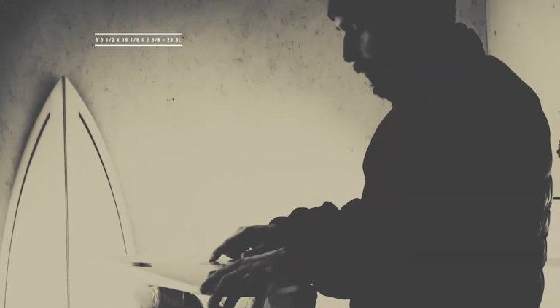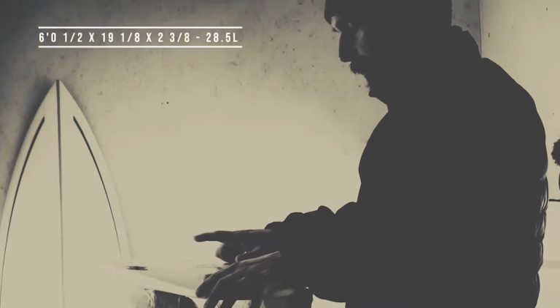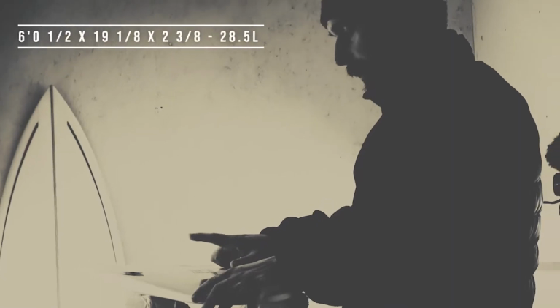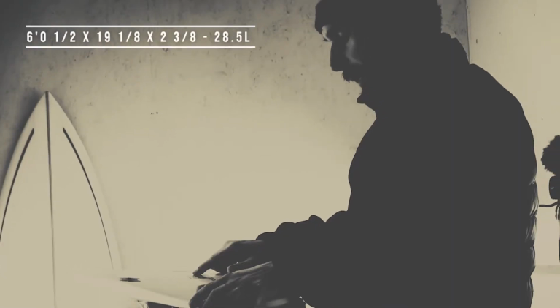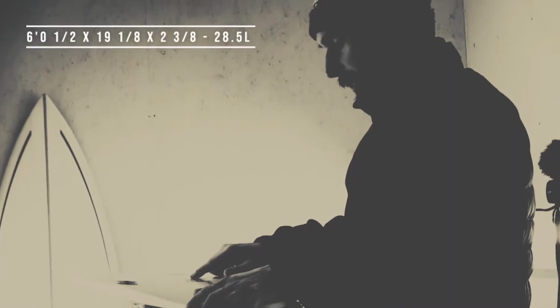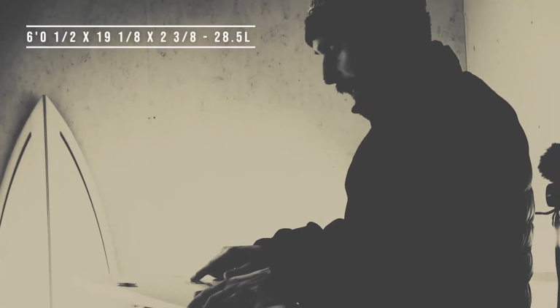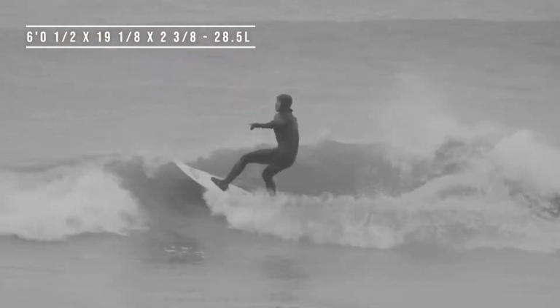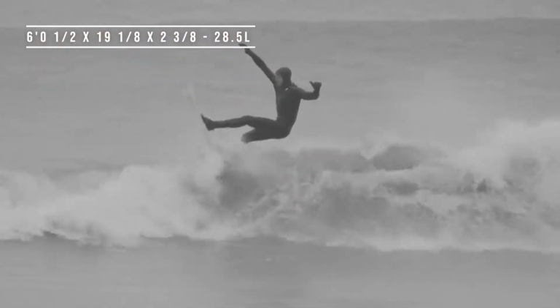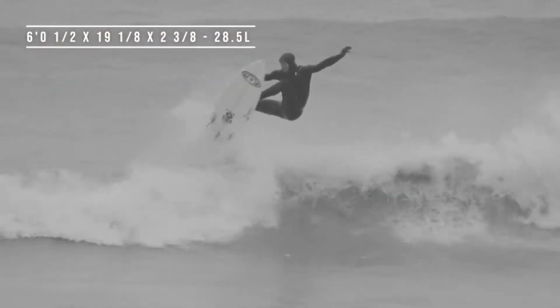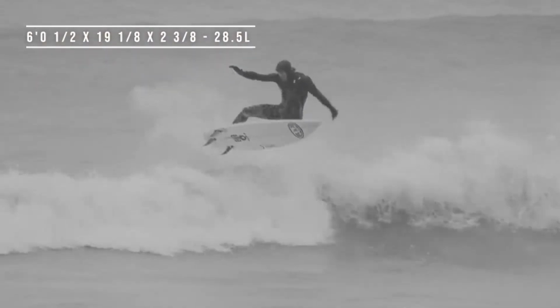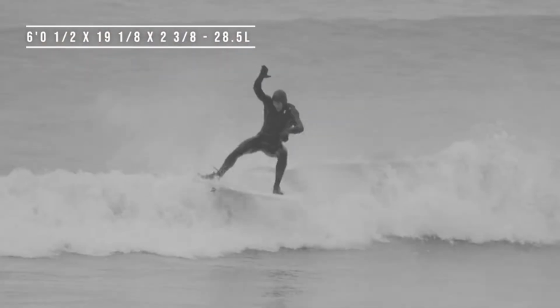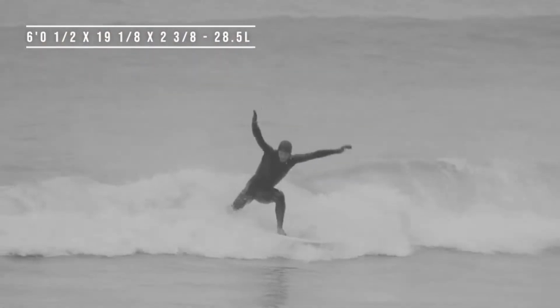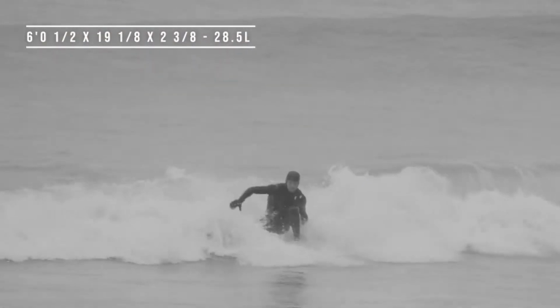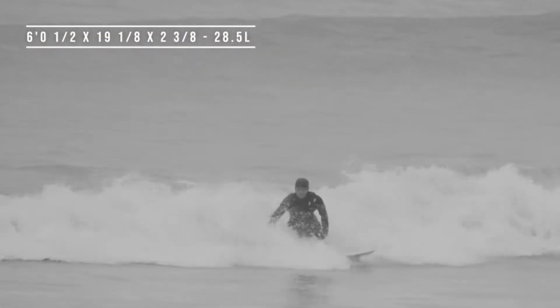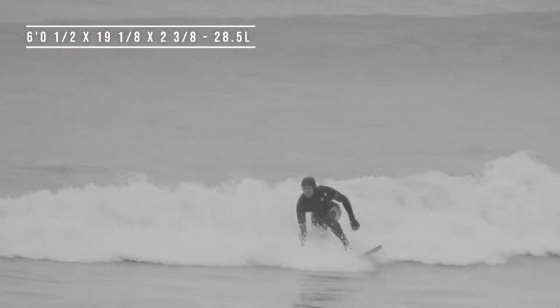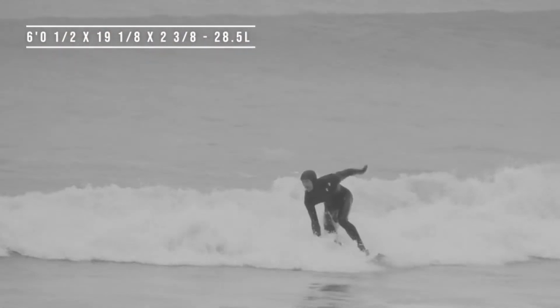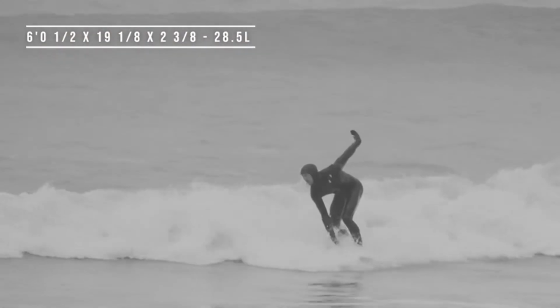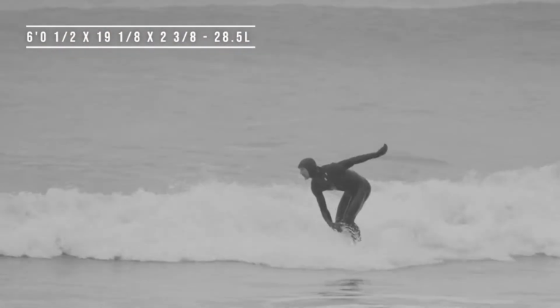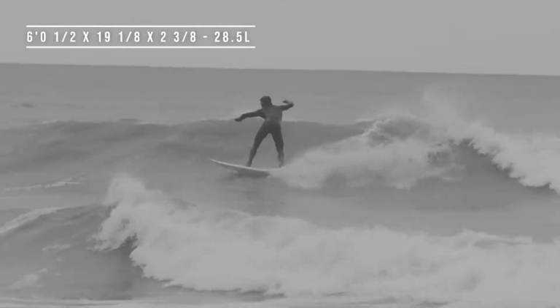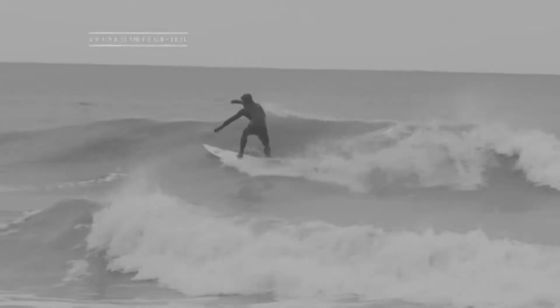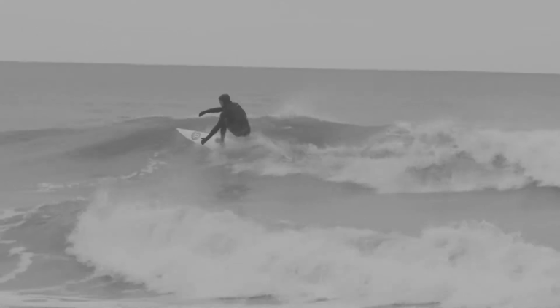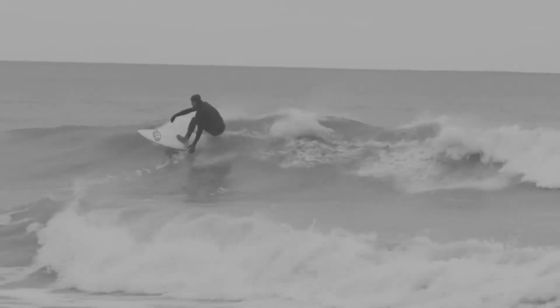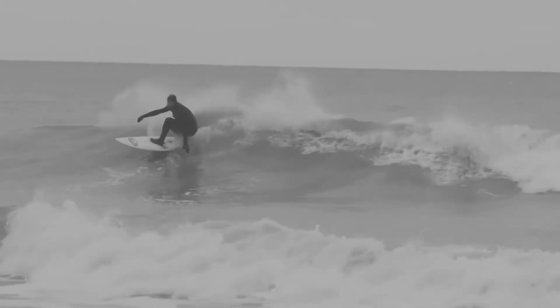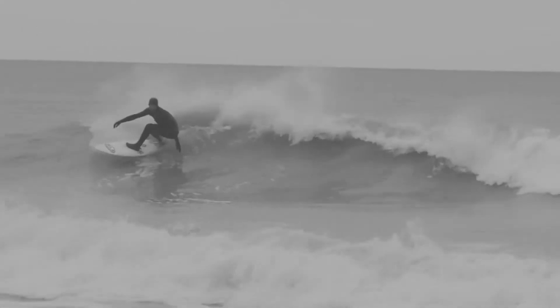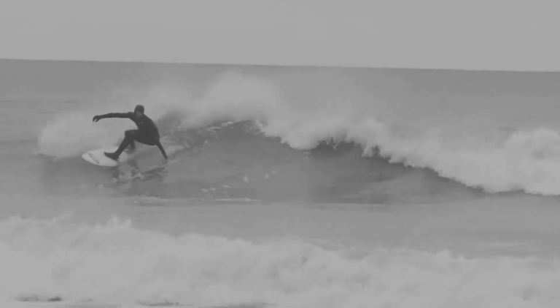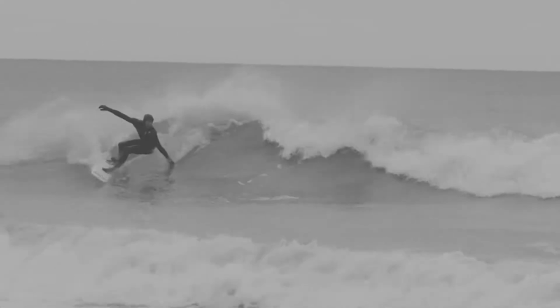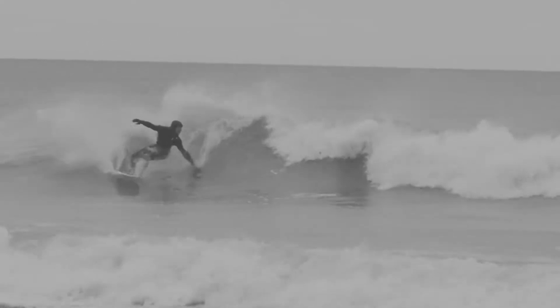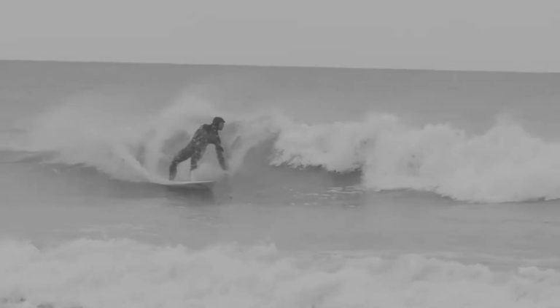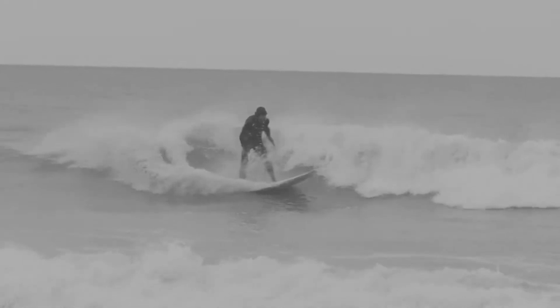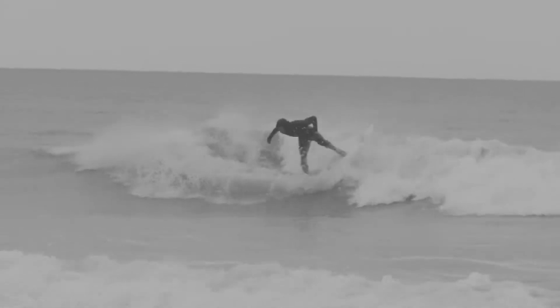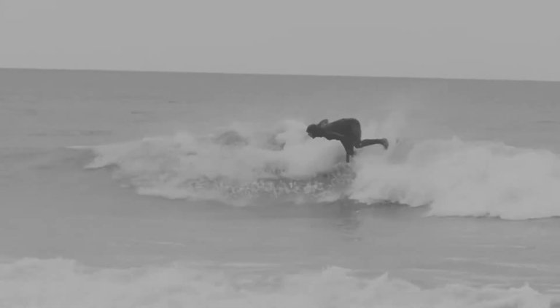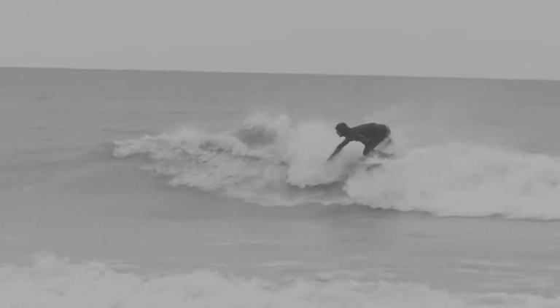6'0 and a half, 19.8, 2.38, 28.5 litre squash tail.